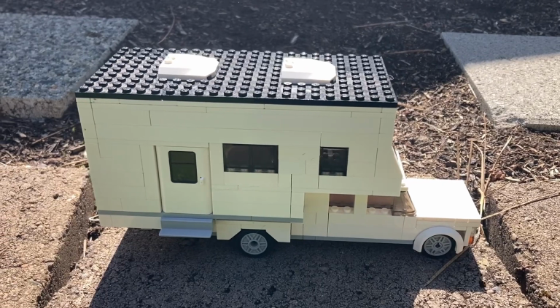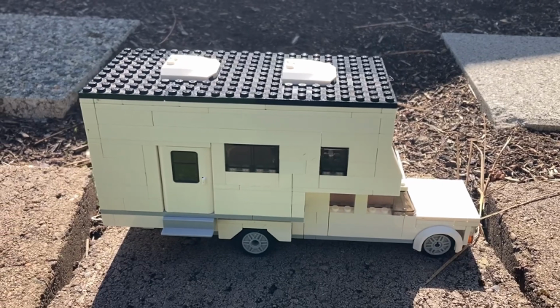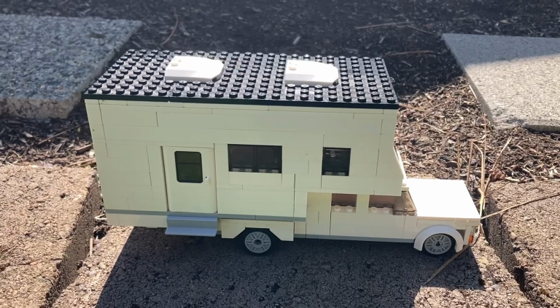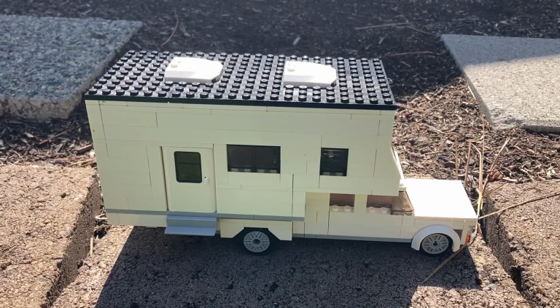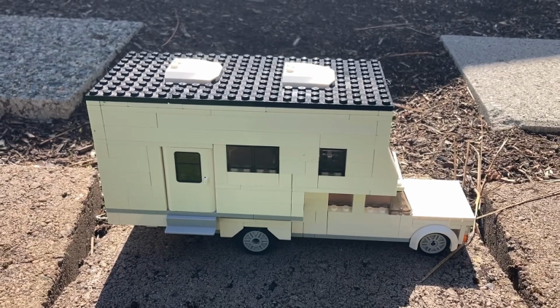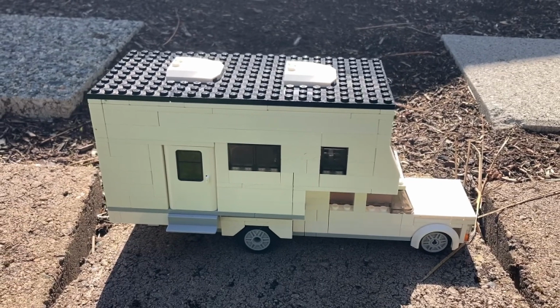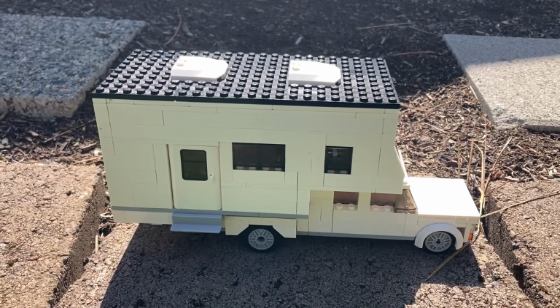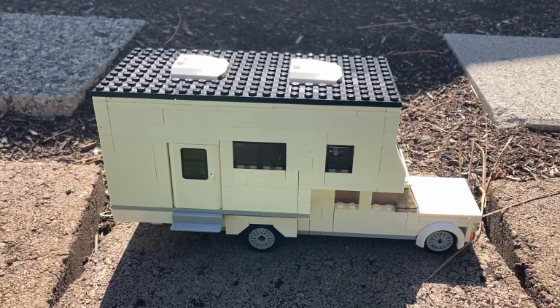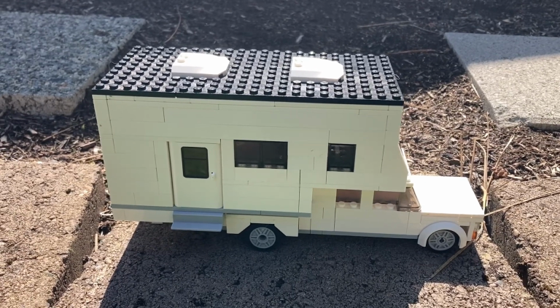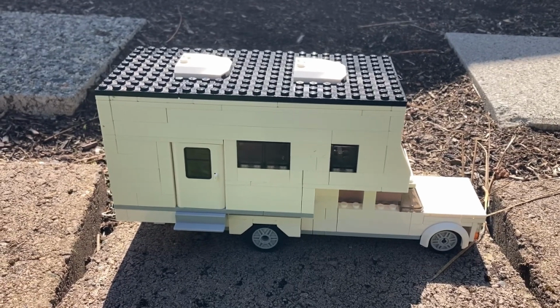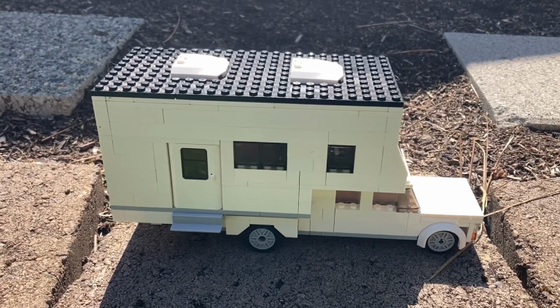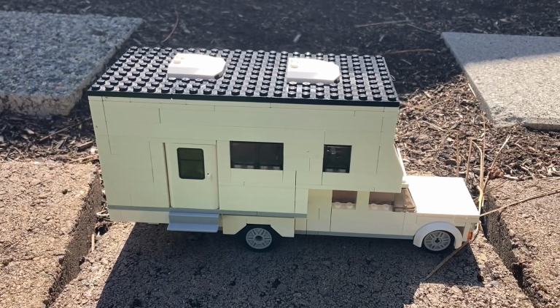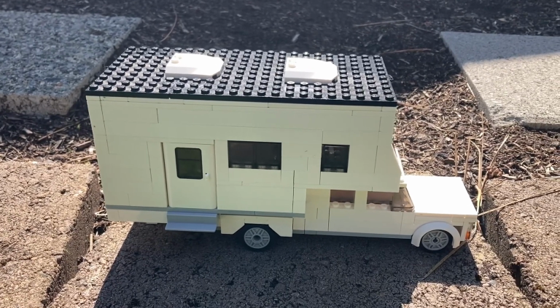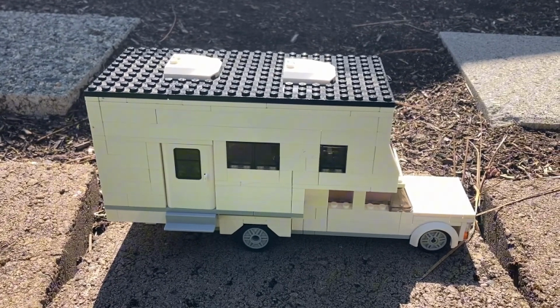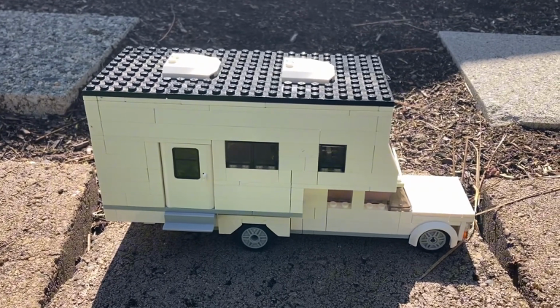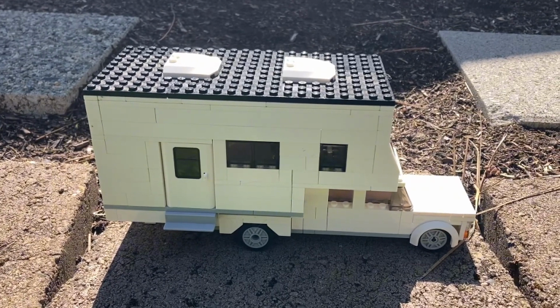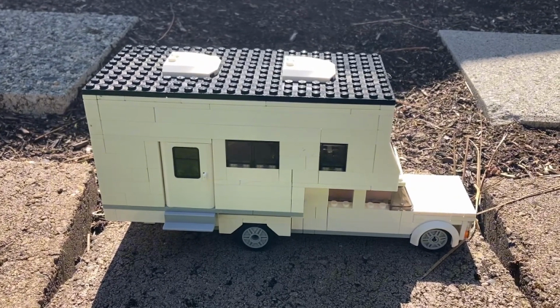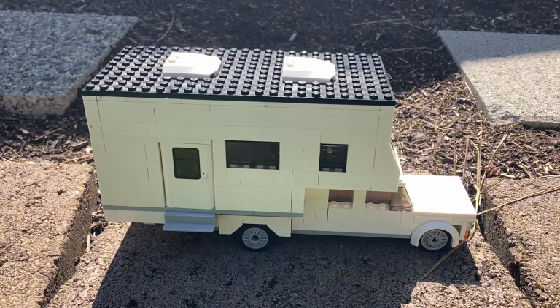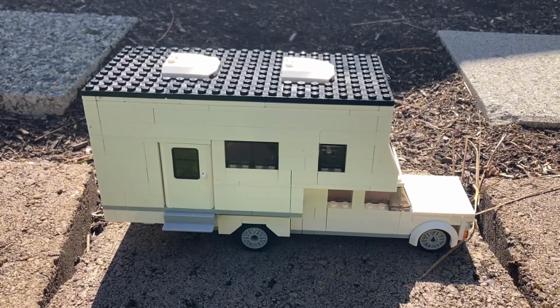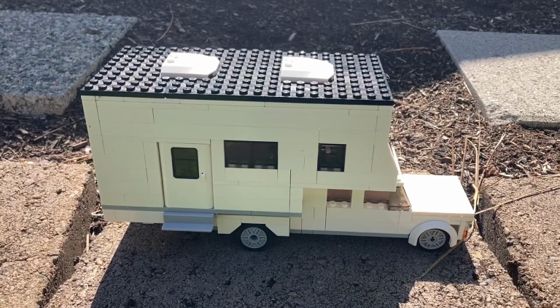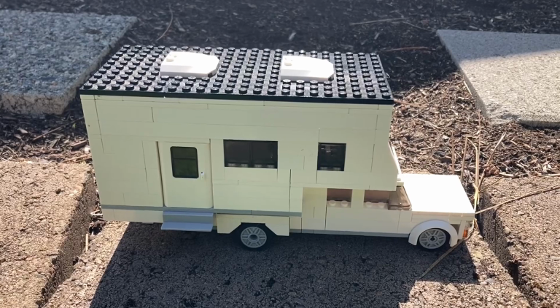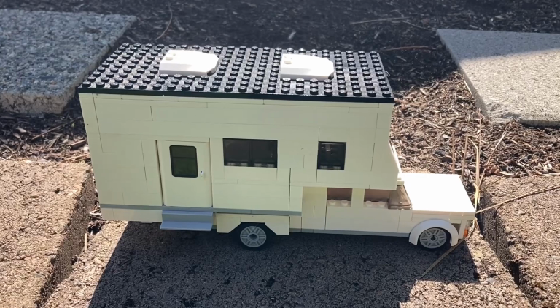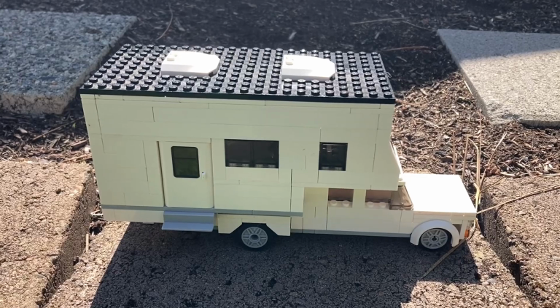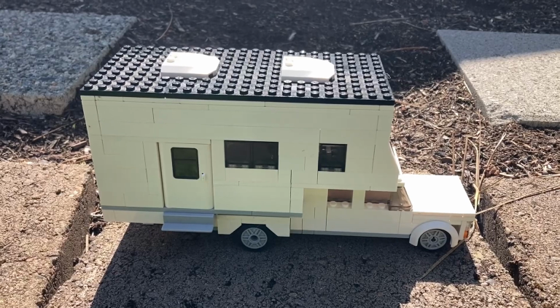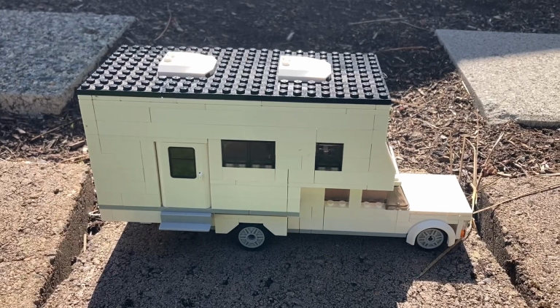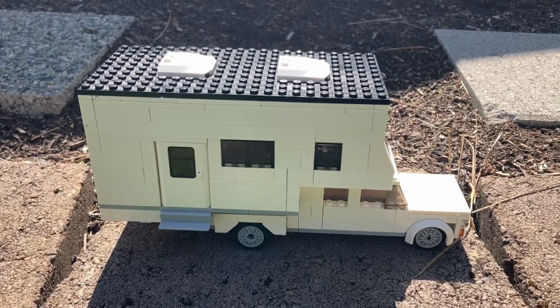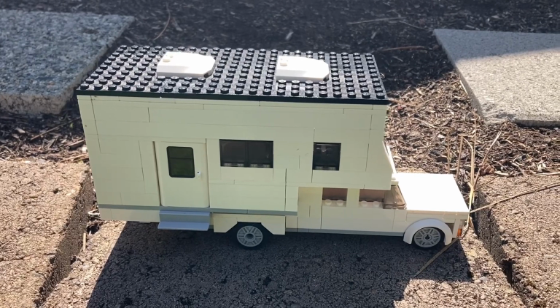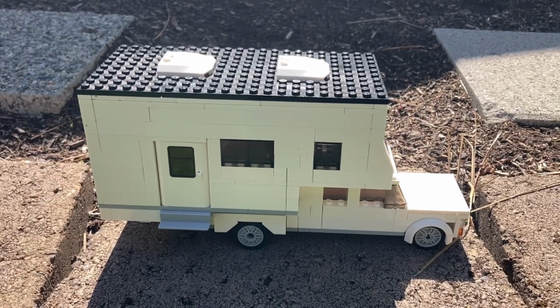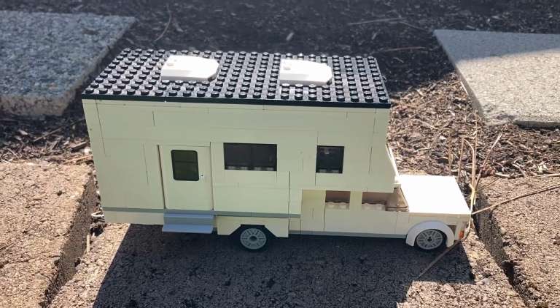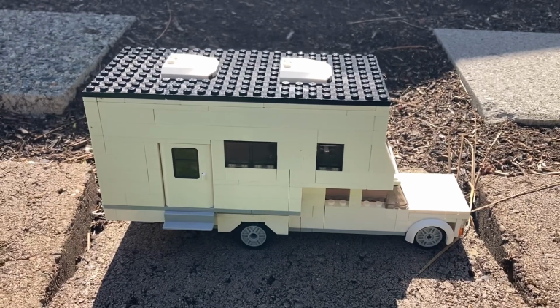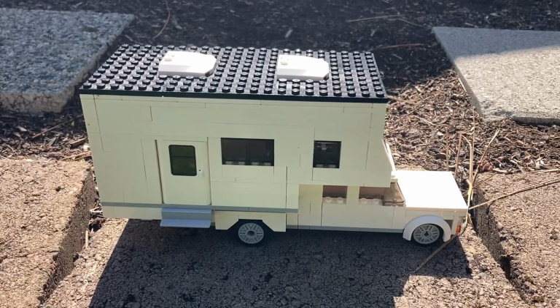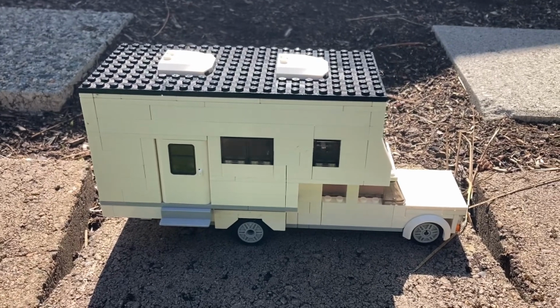Hey everyone, welcome back to Bringing the Bricks. Today we are going to be looking at a 2023 Rugged Mountain RV truck camper.